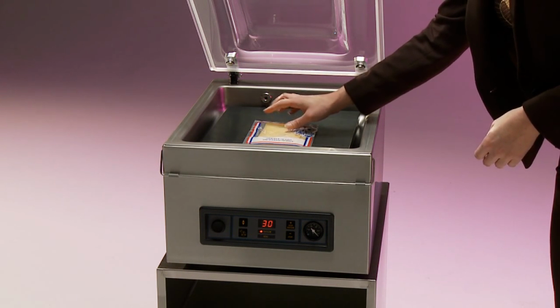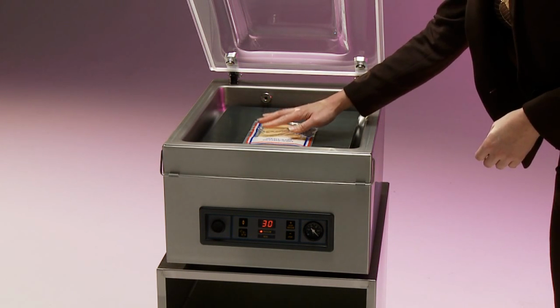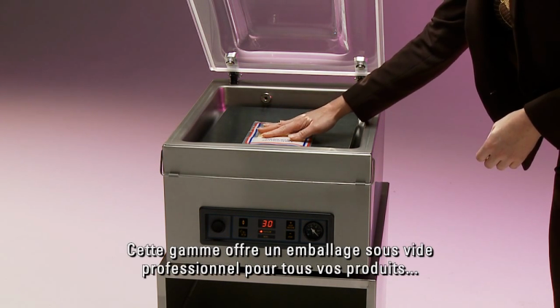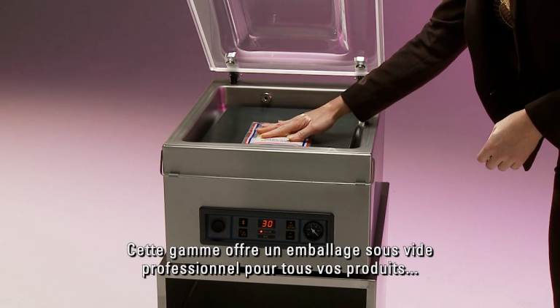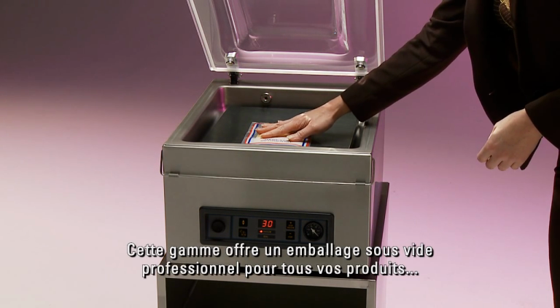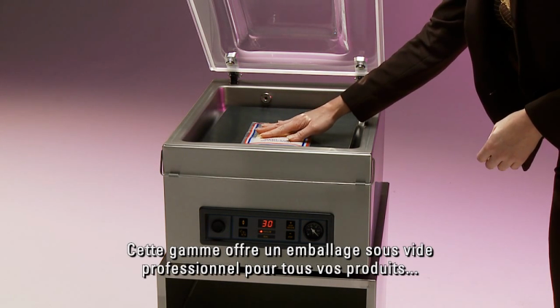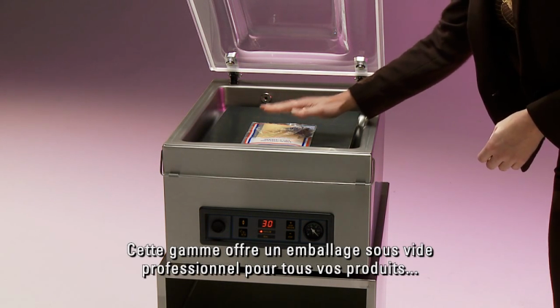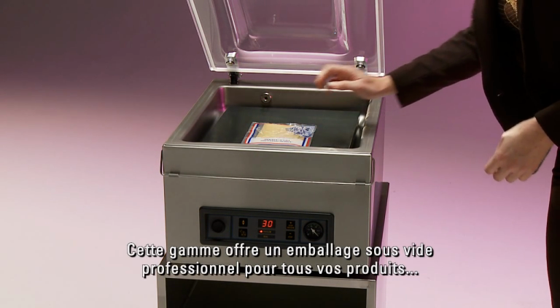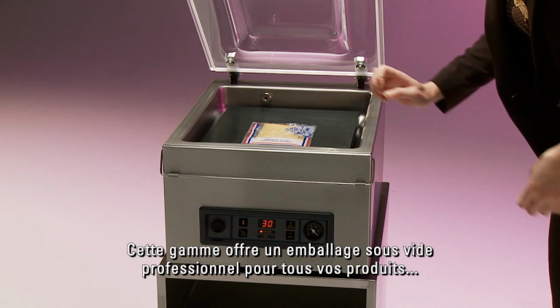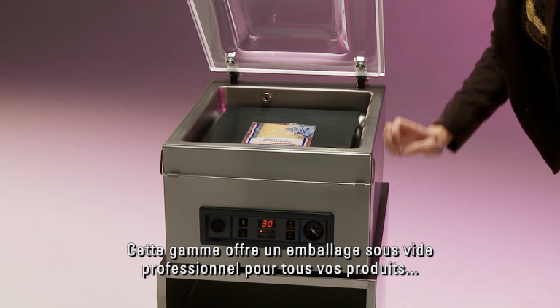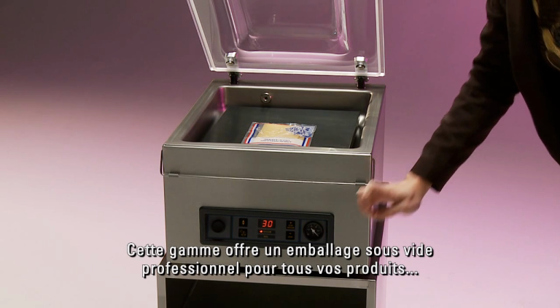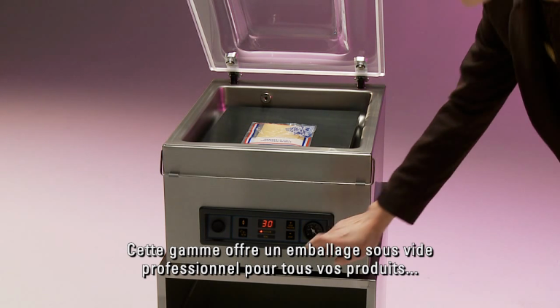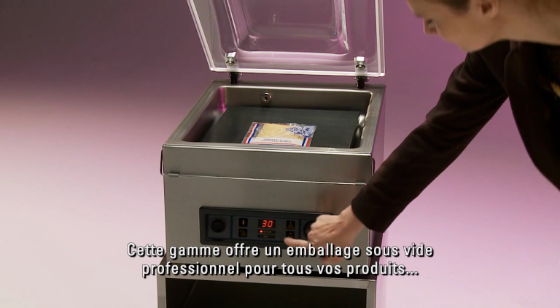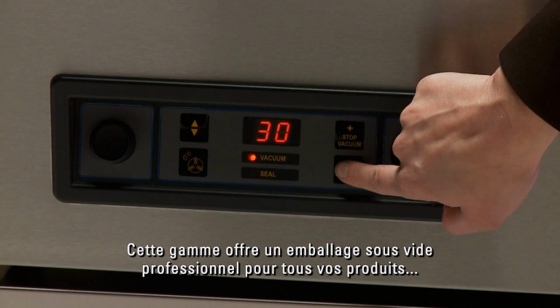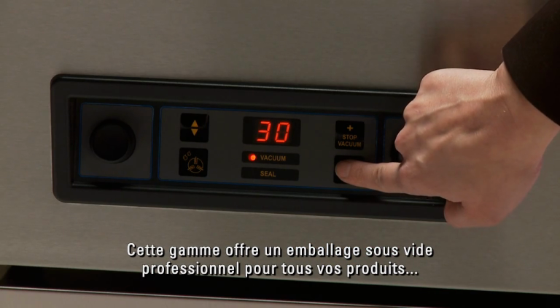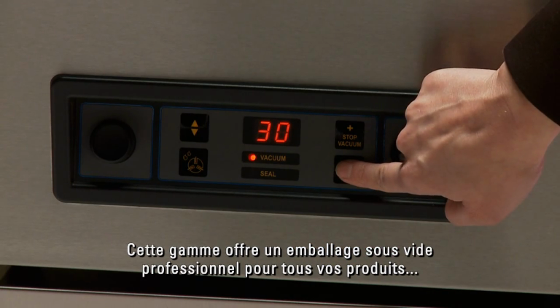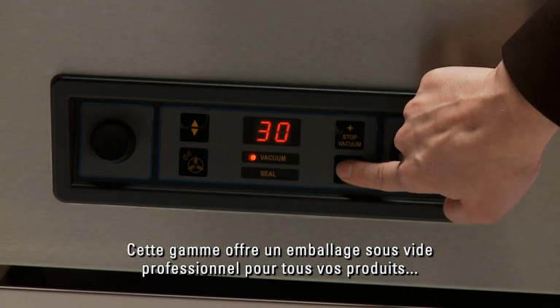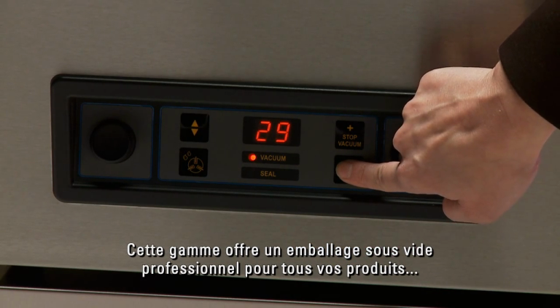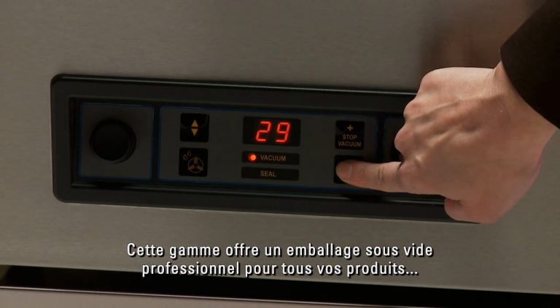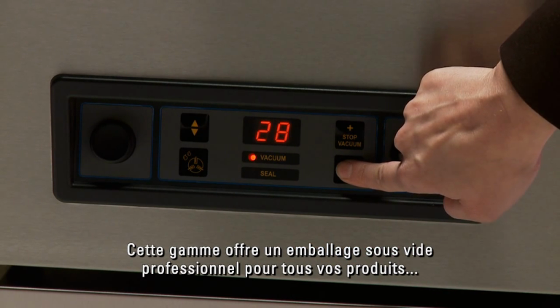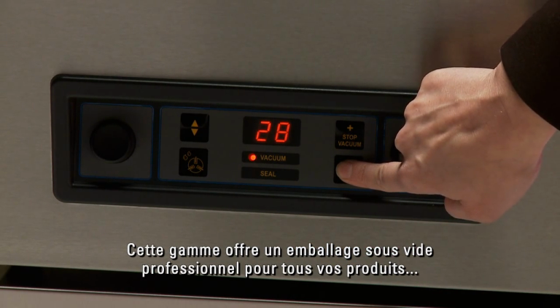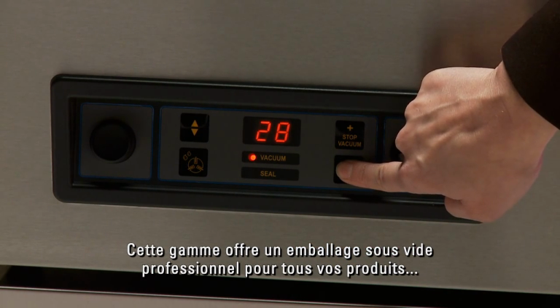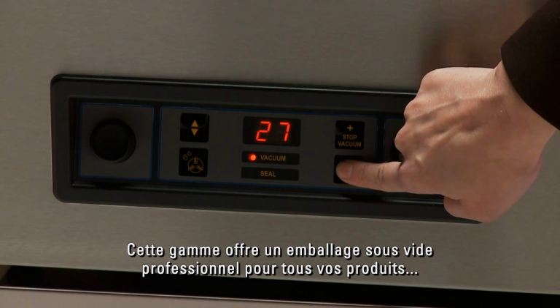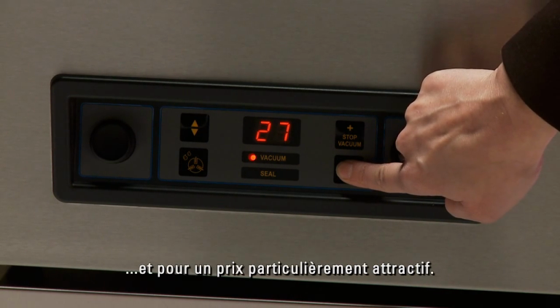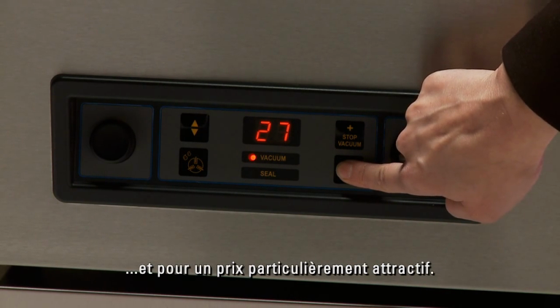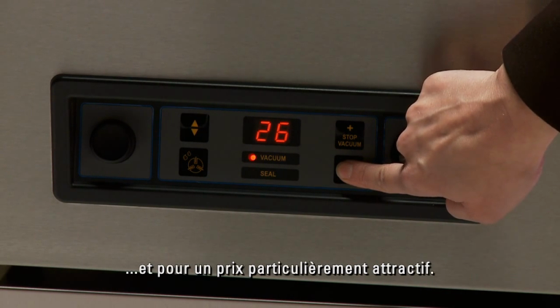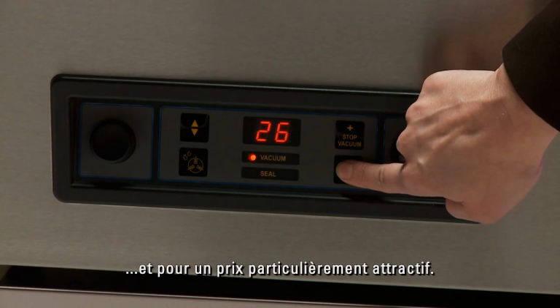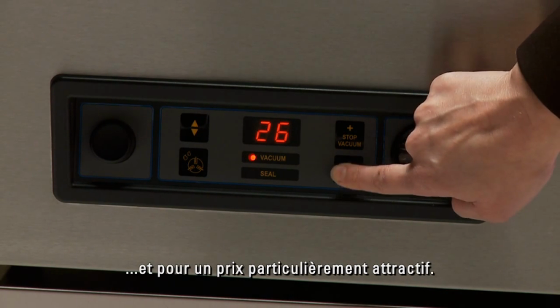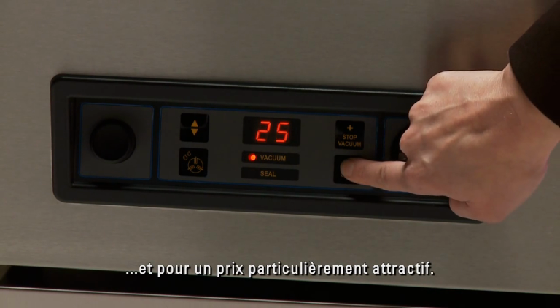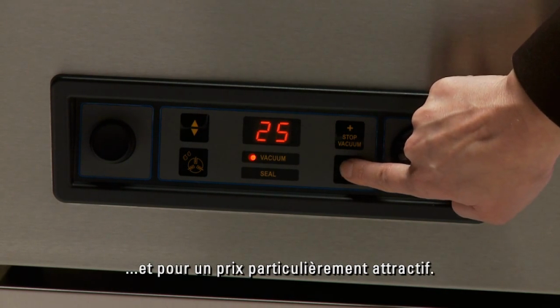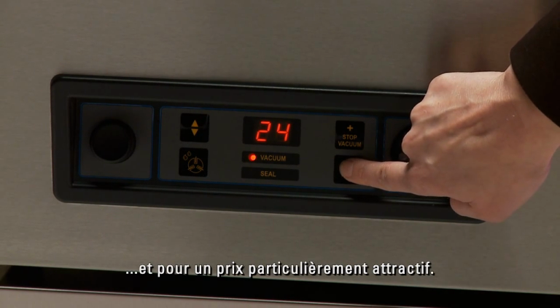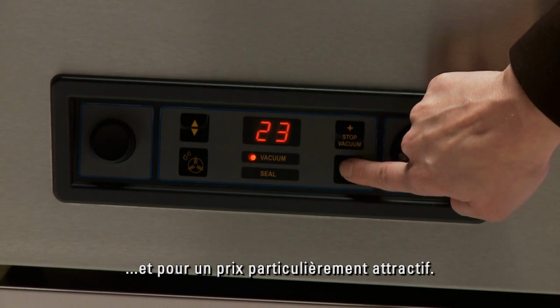This range makes it possible to professionally vacuum pack all your products for an attractive price.